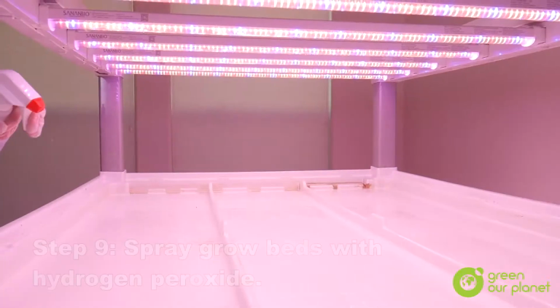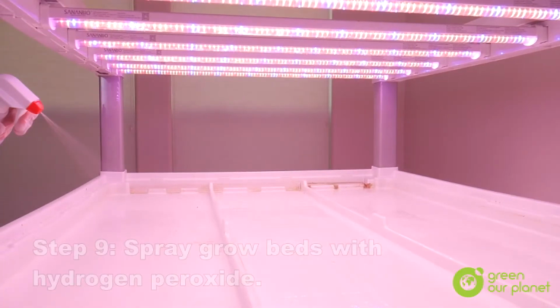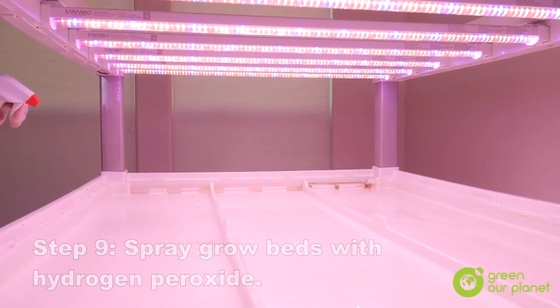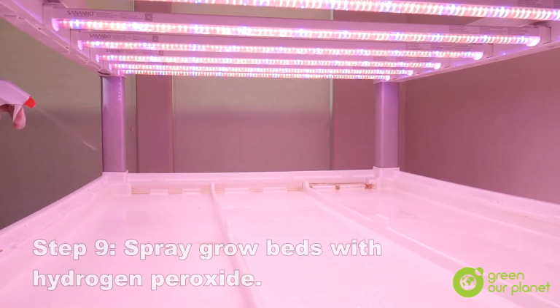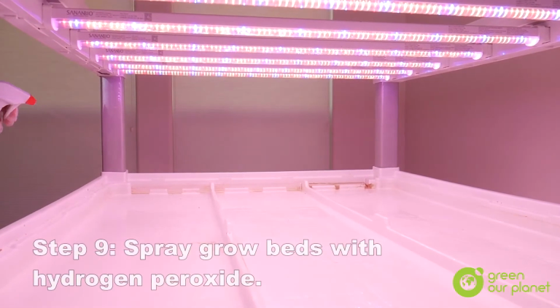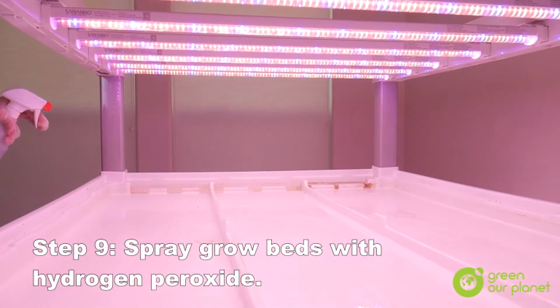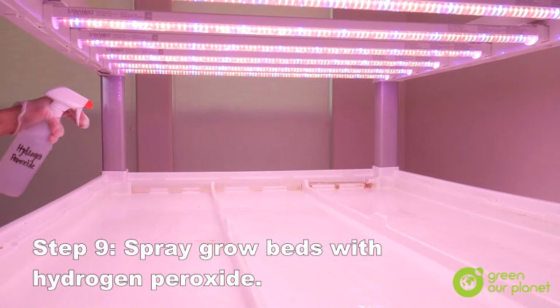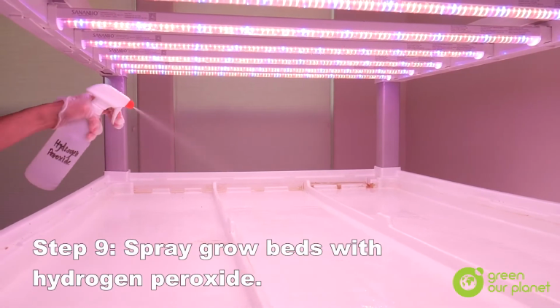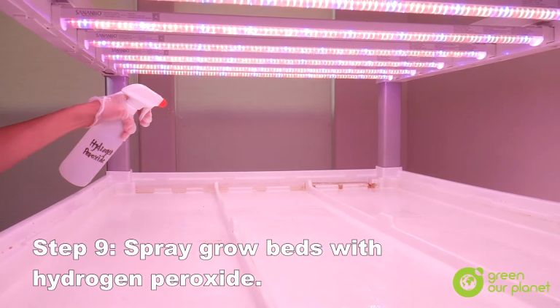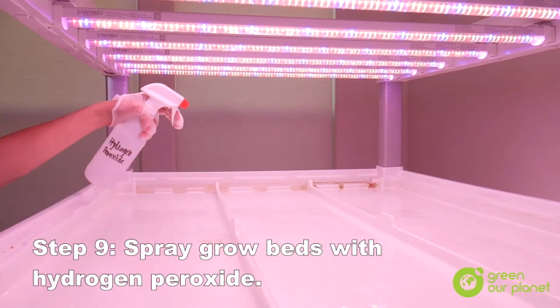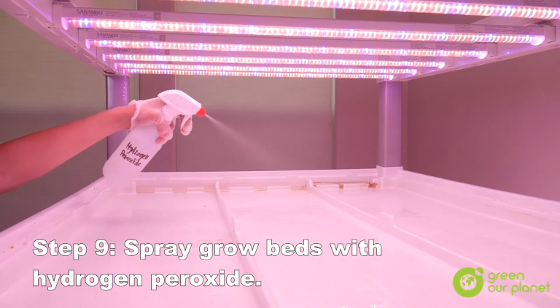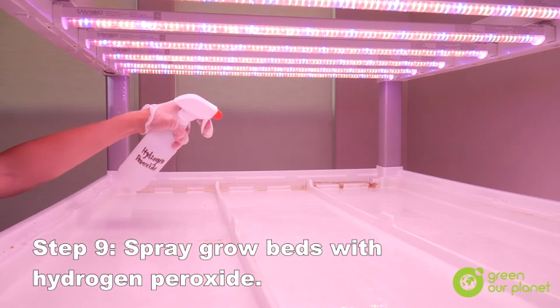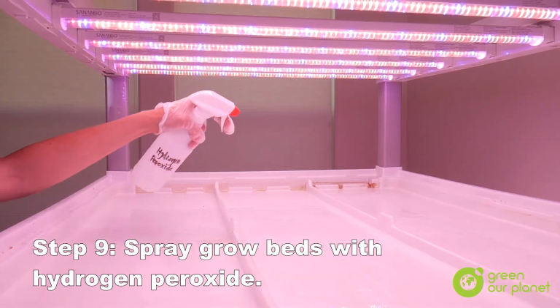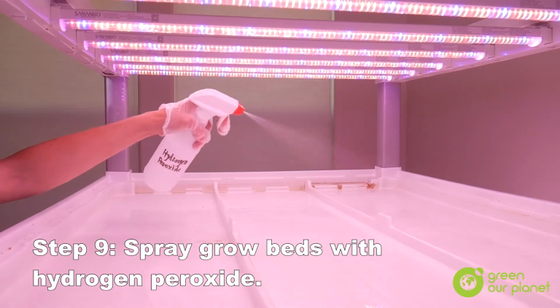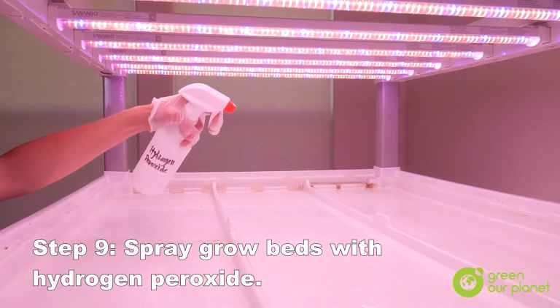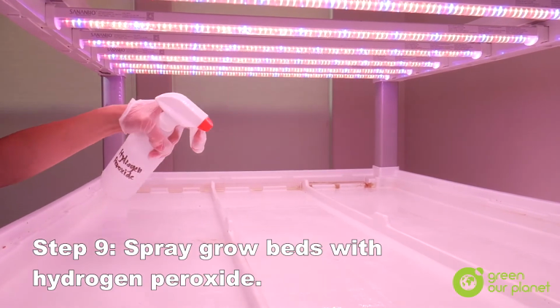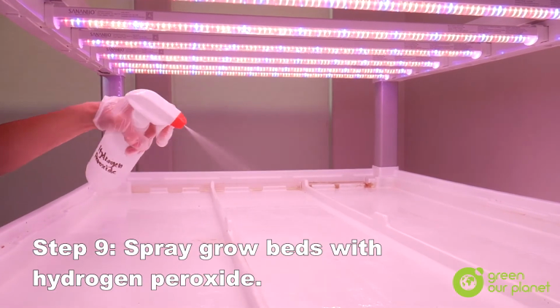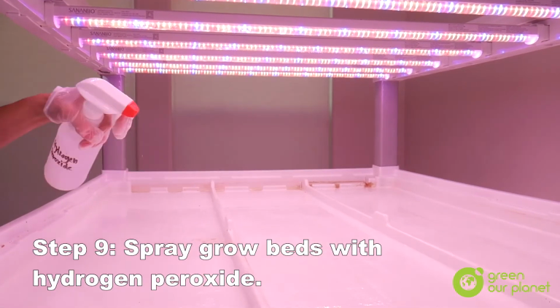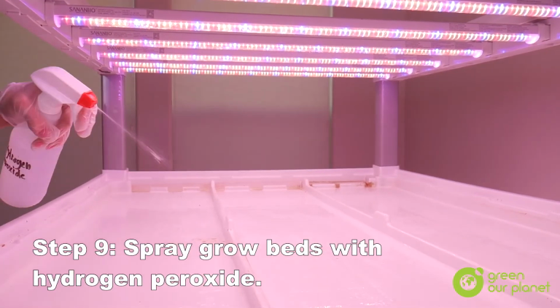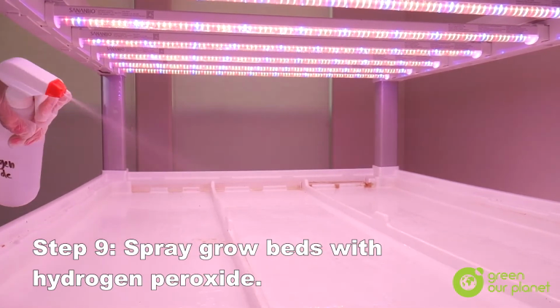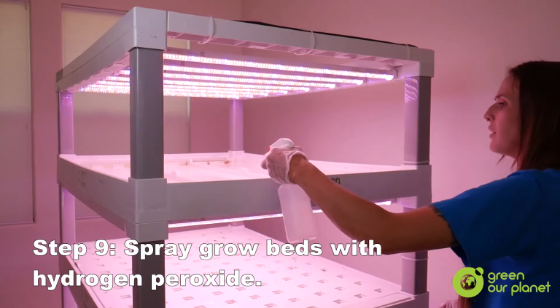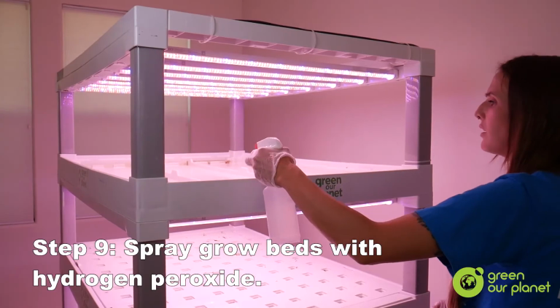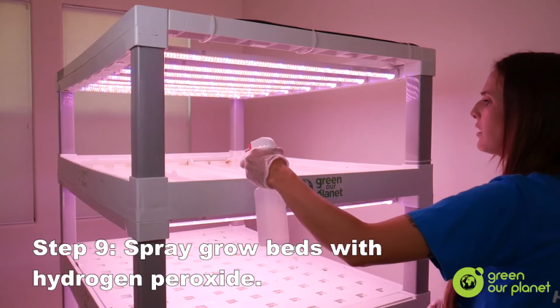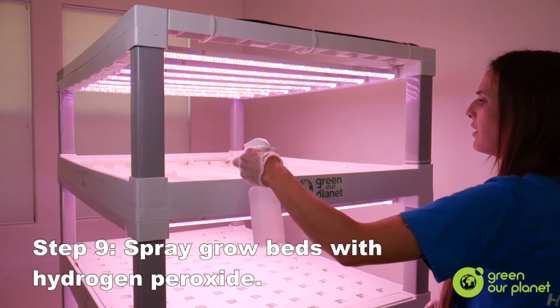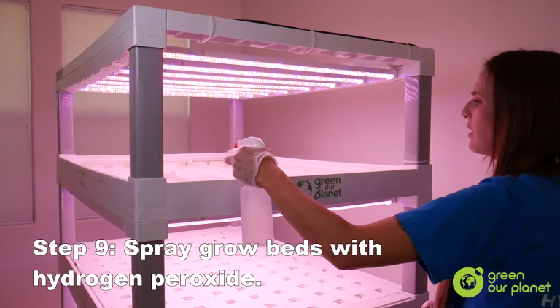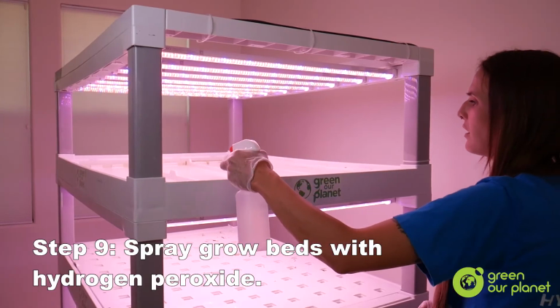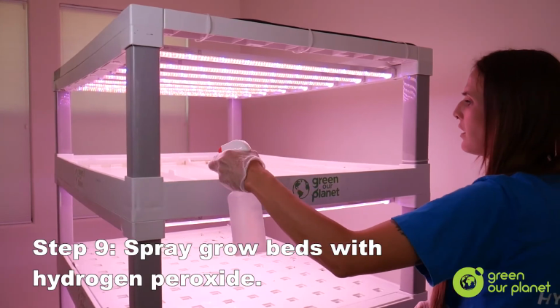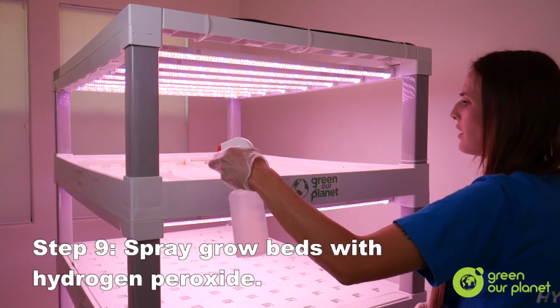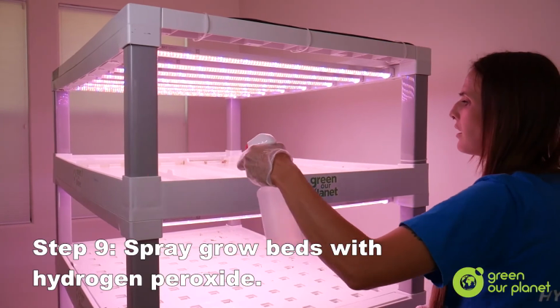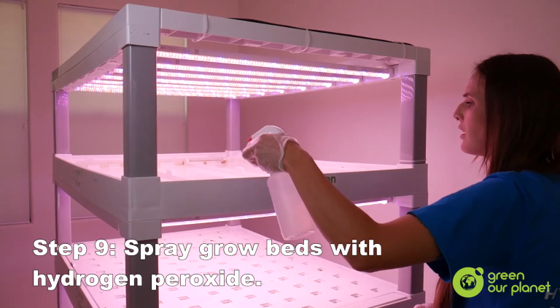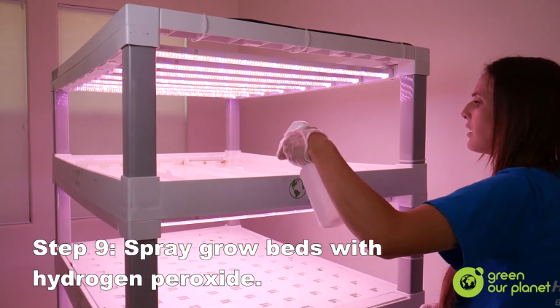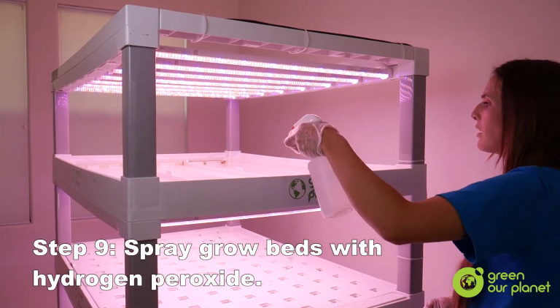After your grow beds are clean and dry, we're going to spray everything down with hydrogen peroxide to sanitize.